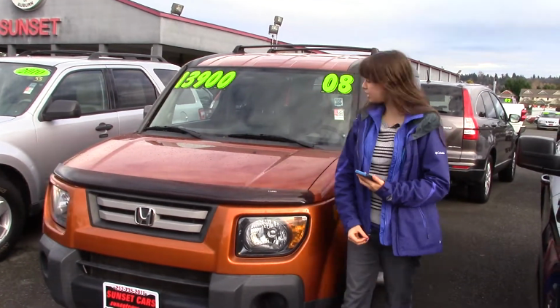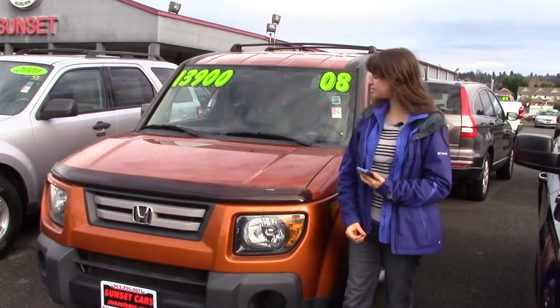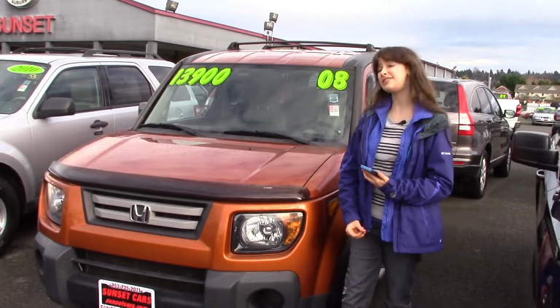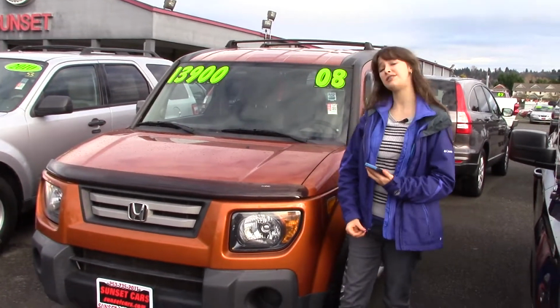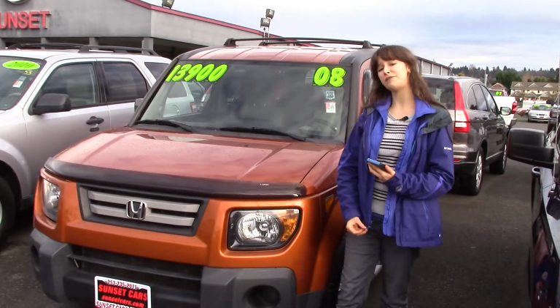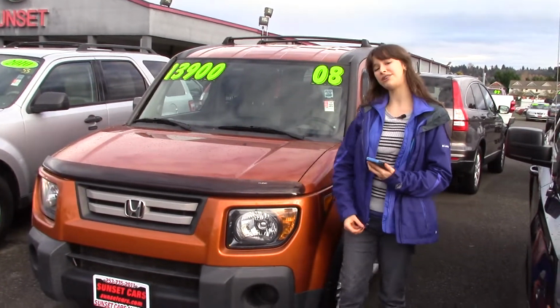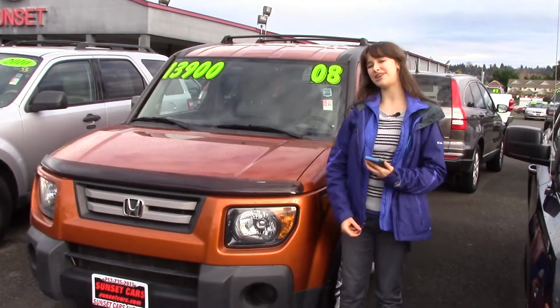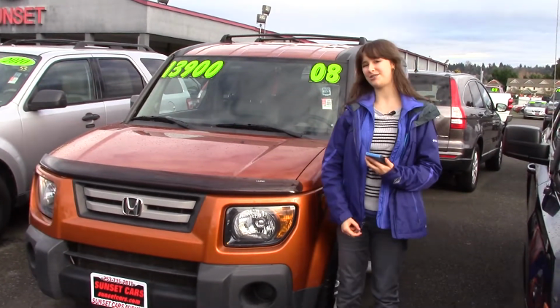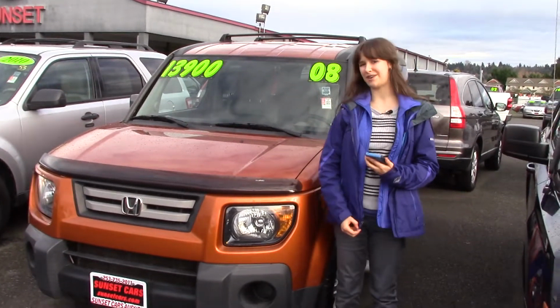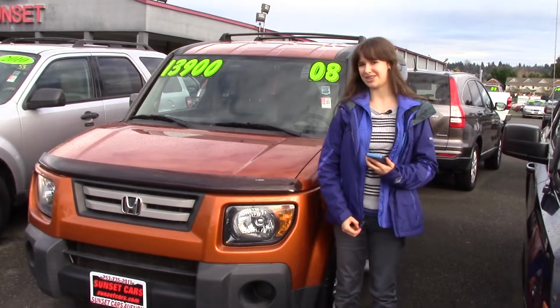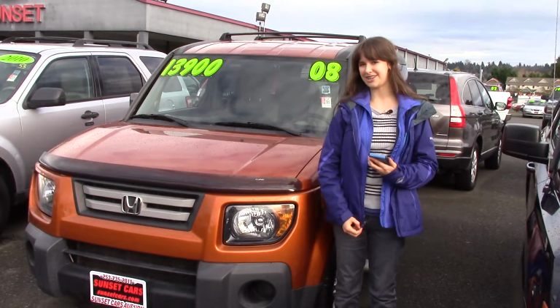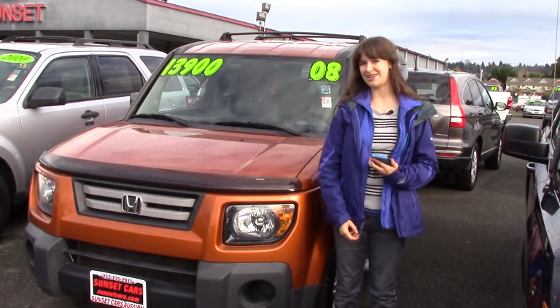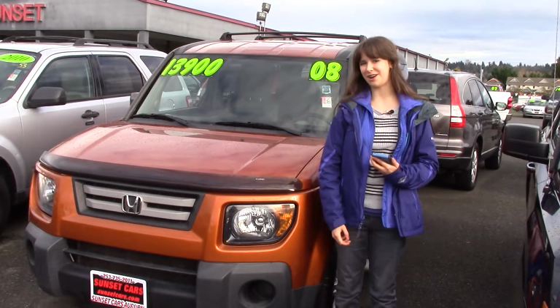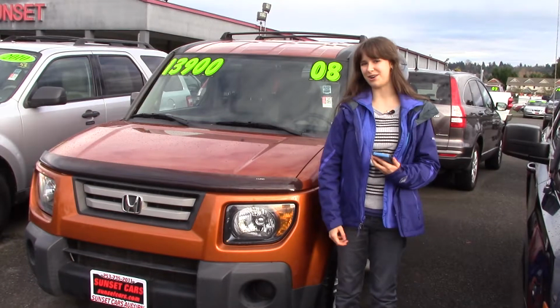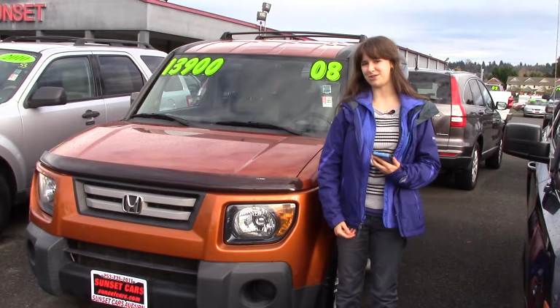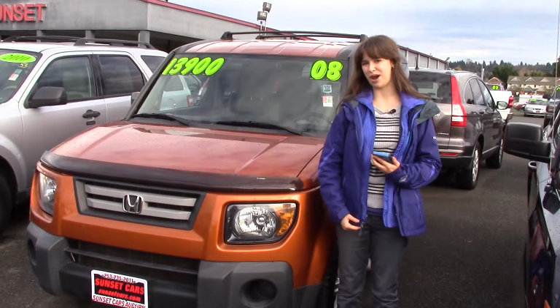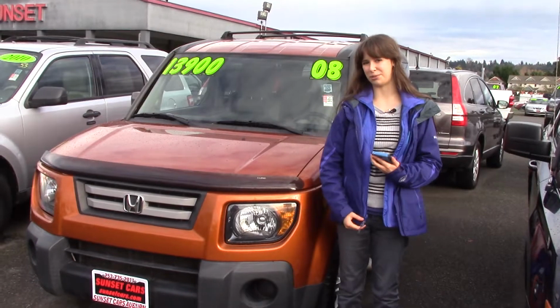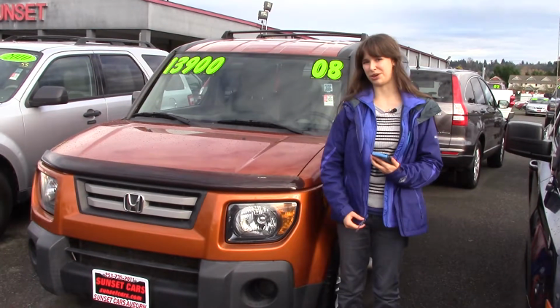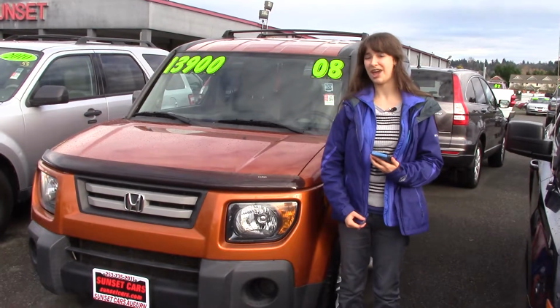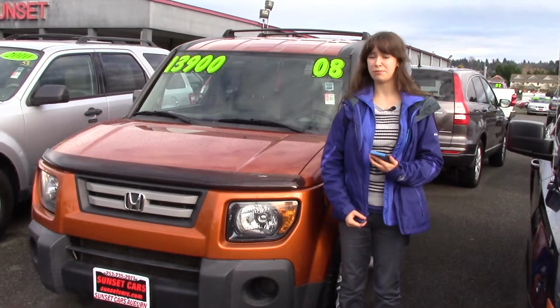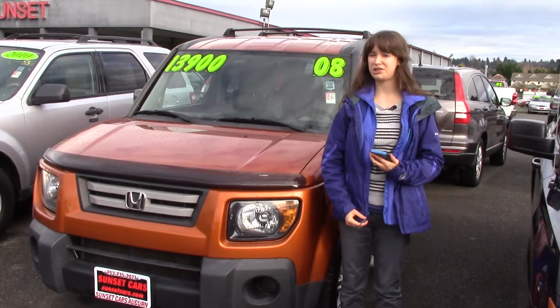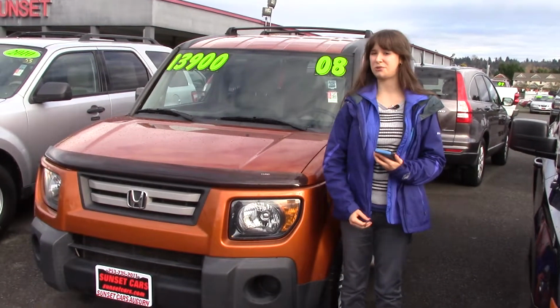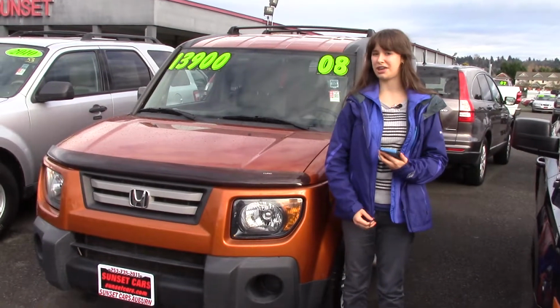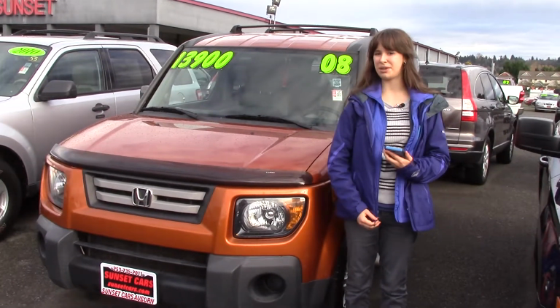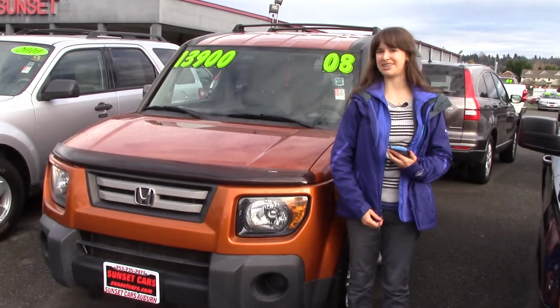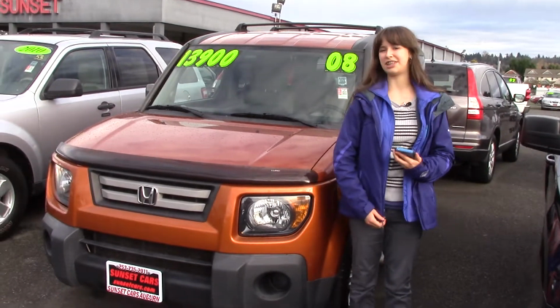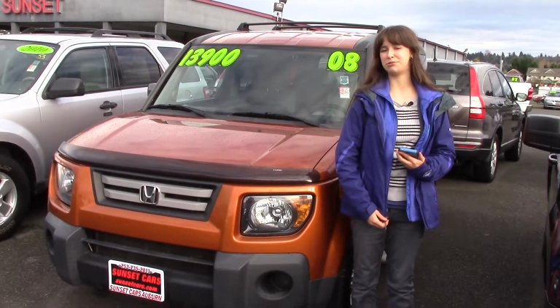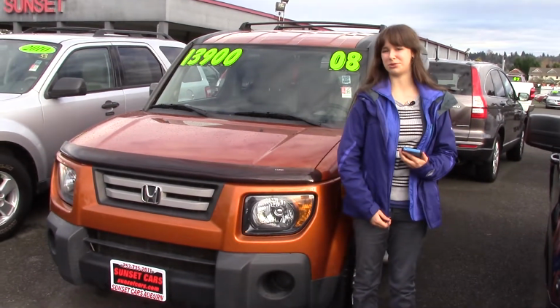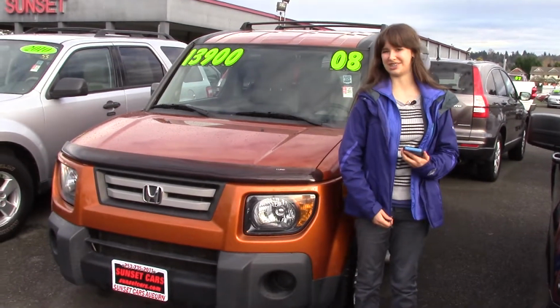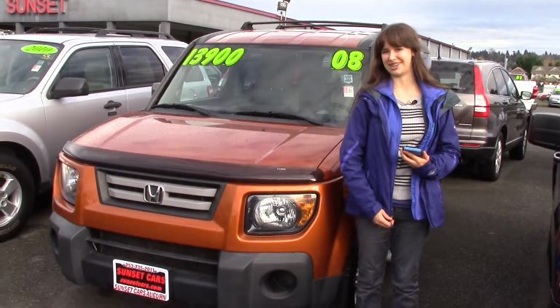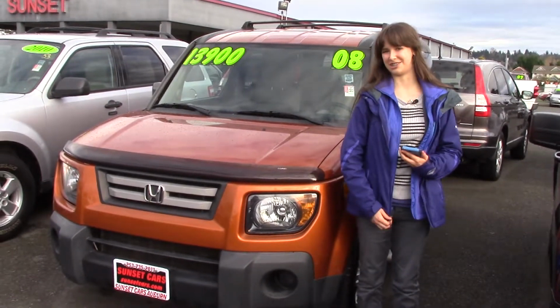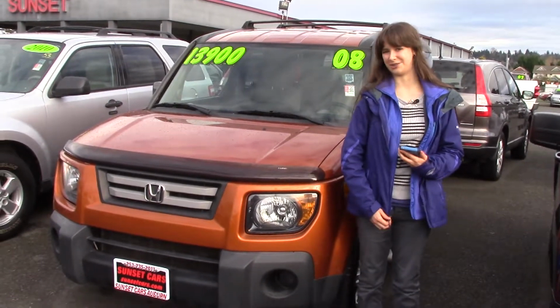Come and take this car for a test drive at Sunset Cars of Auburn. And make sure when you come in, you tell them Jordan sent you.